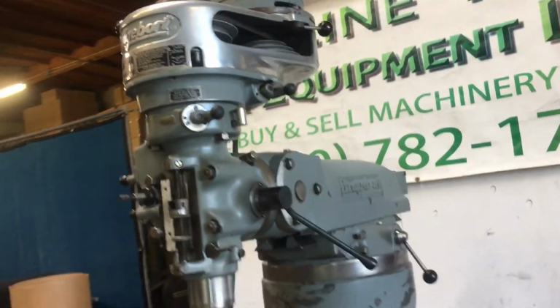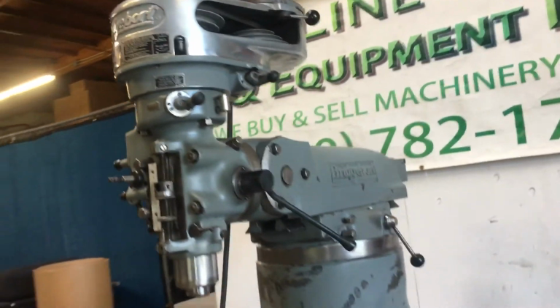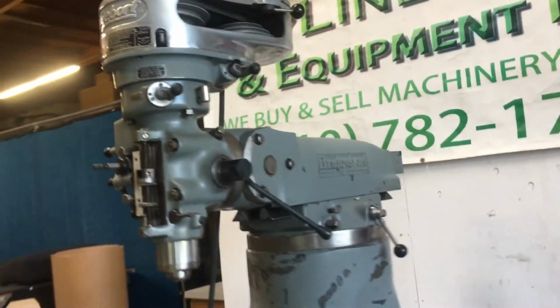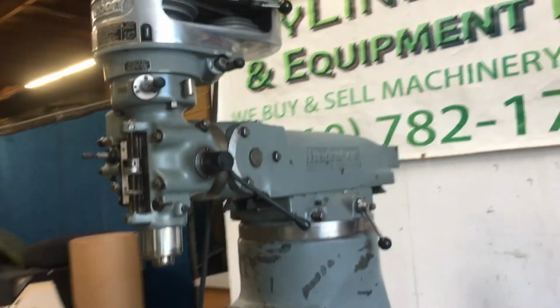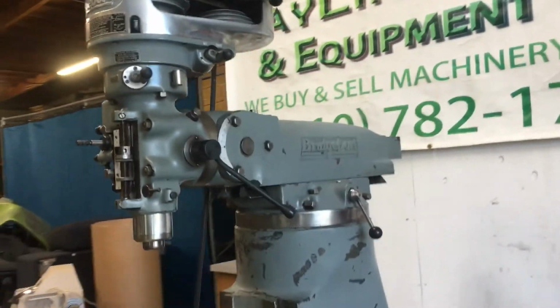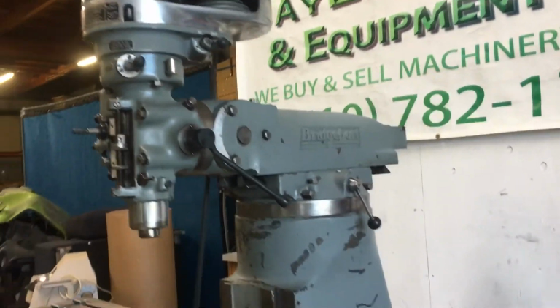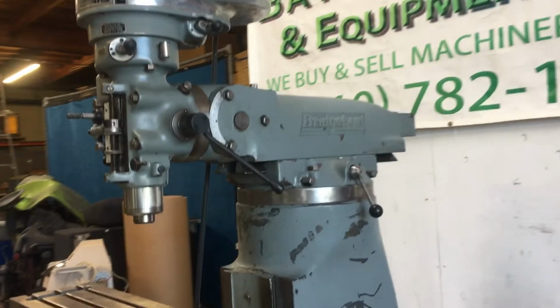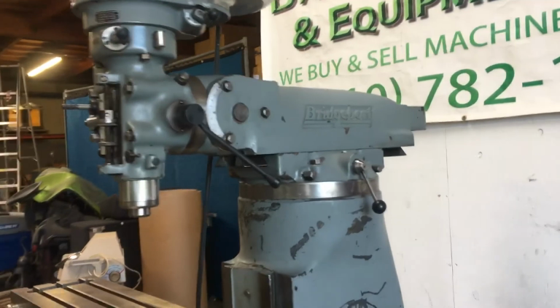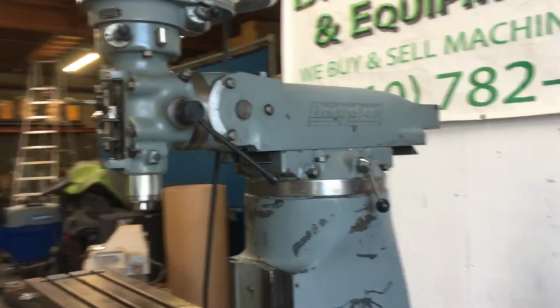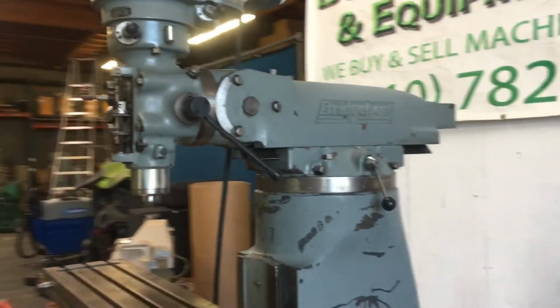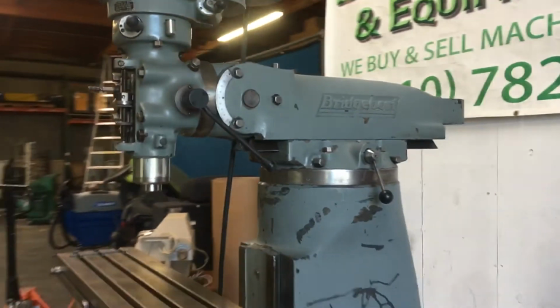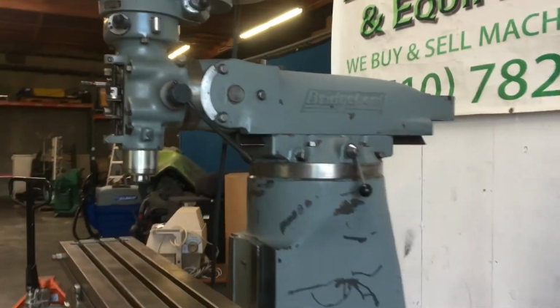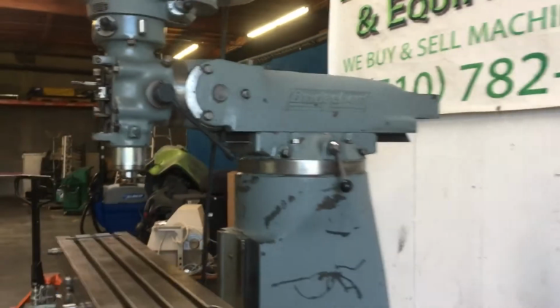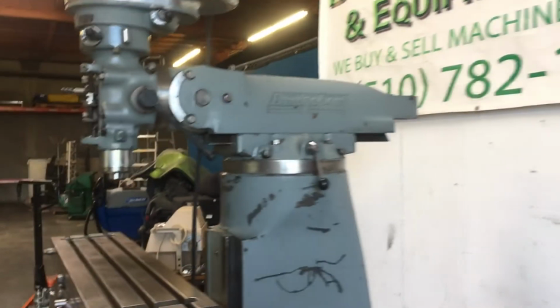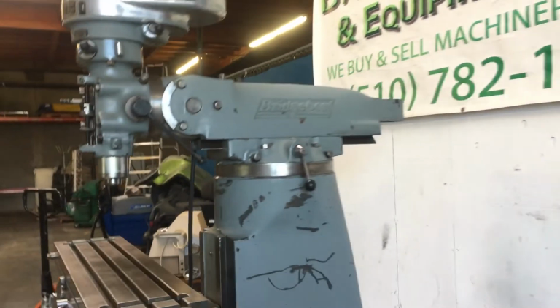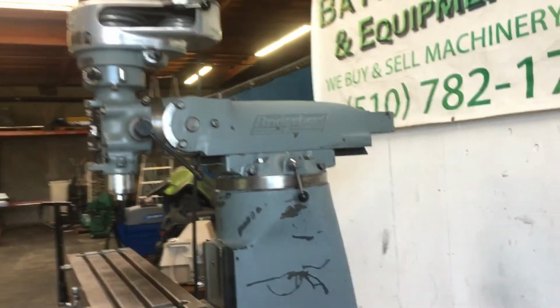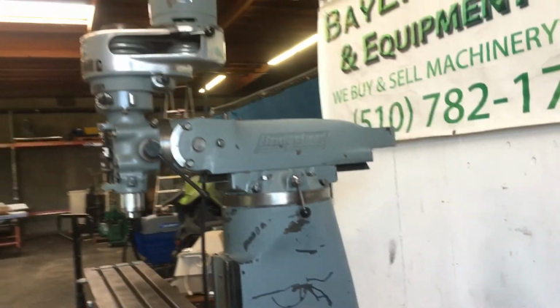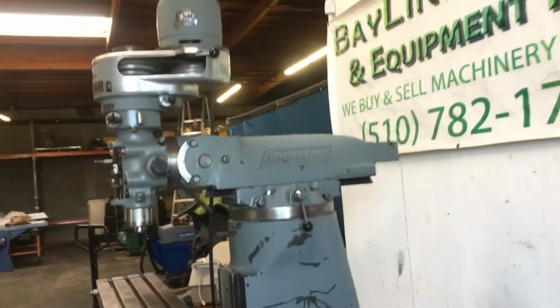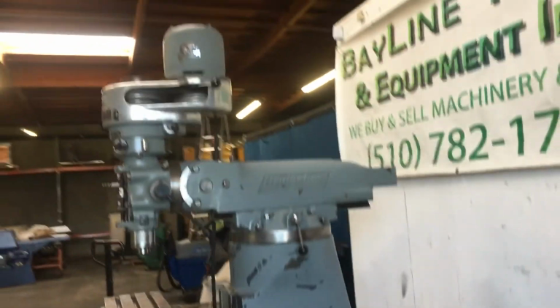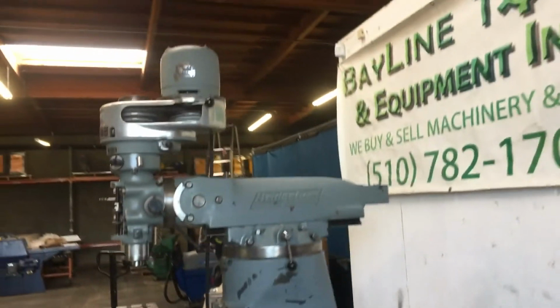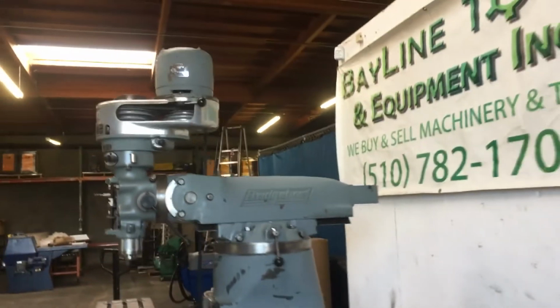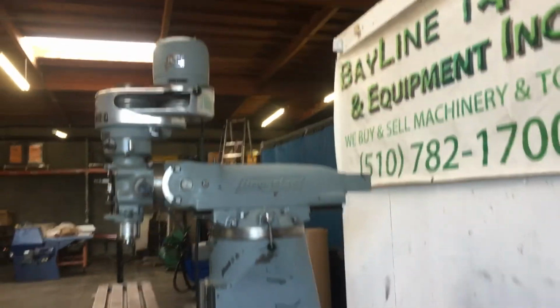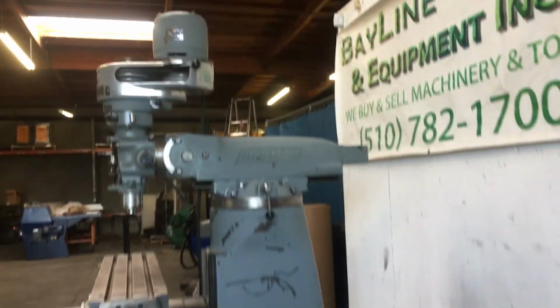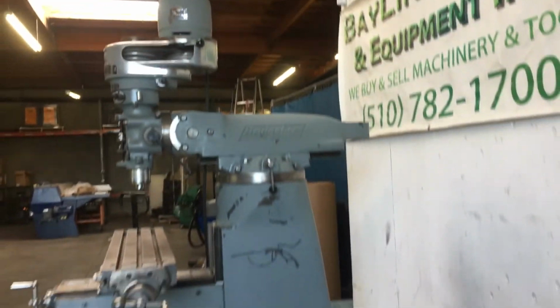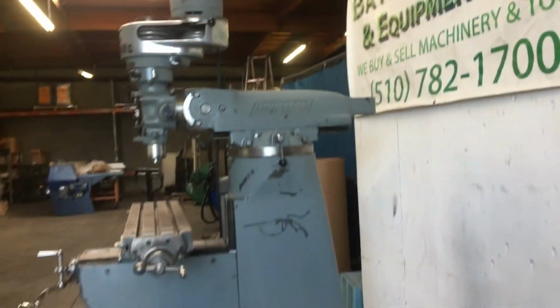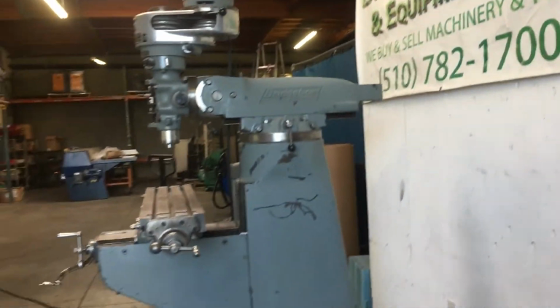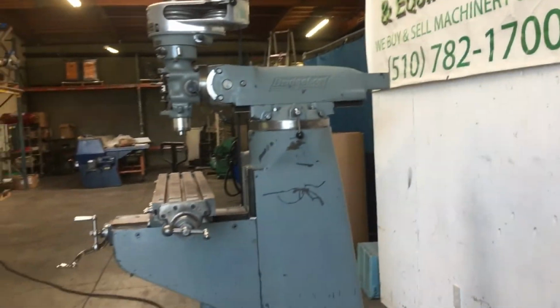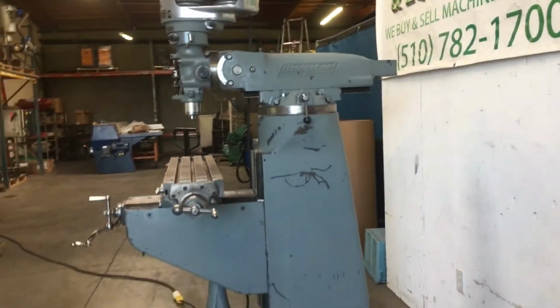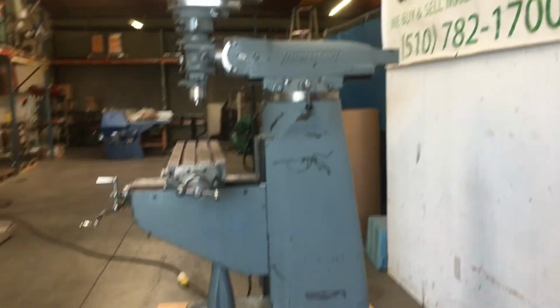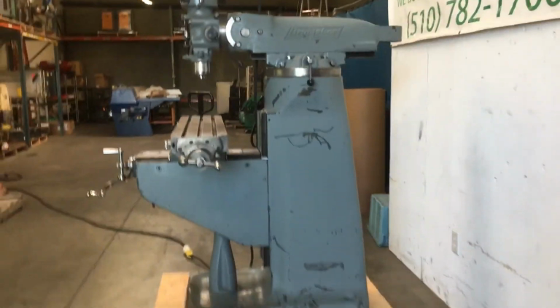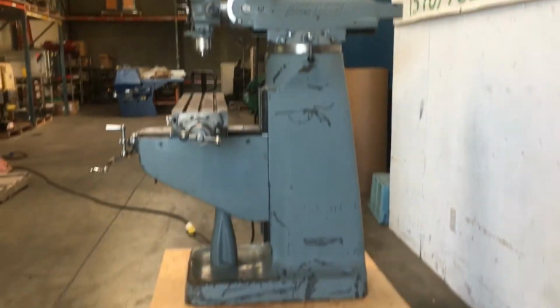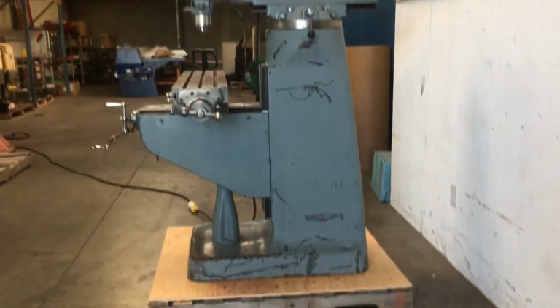That is a Bridgeport J-series milling machine. Thank you.